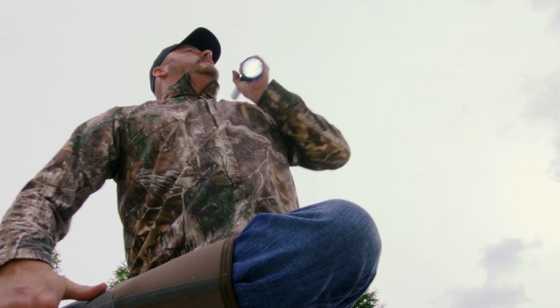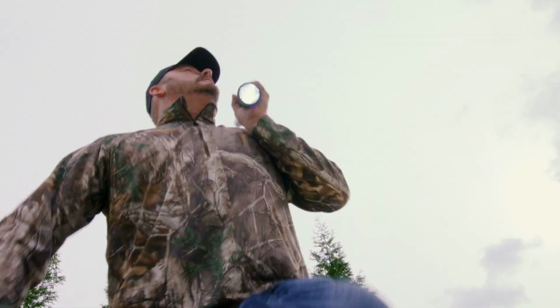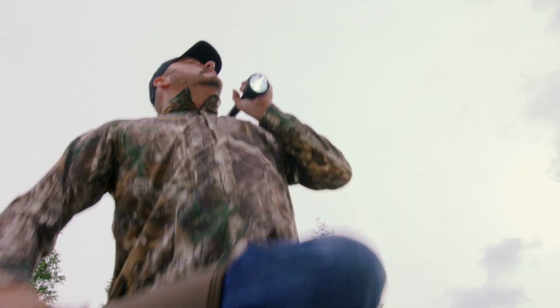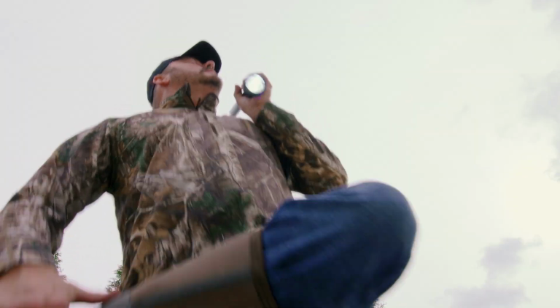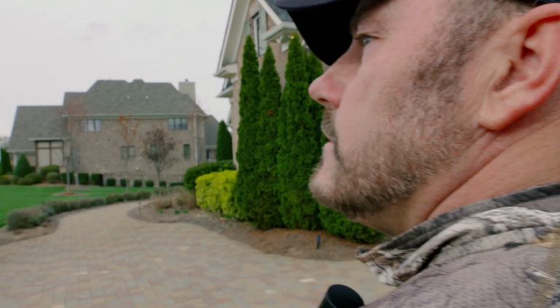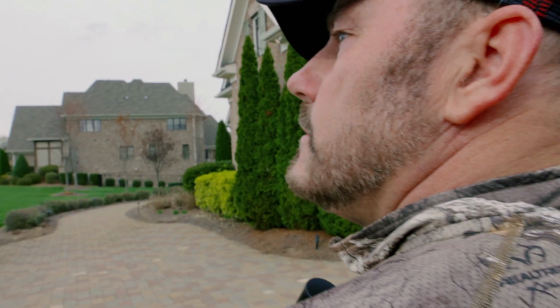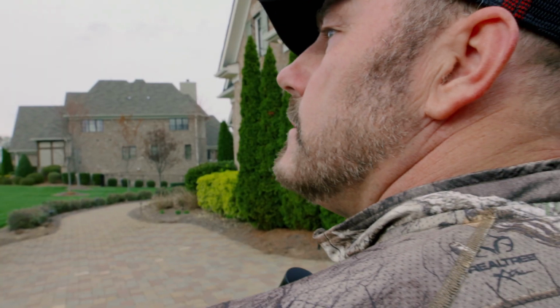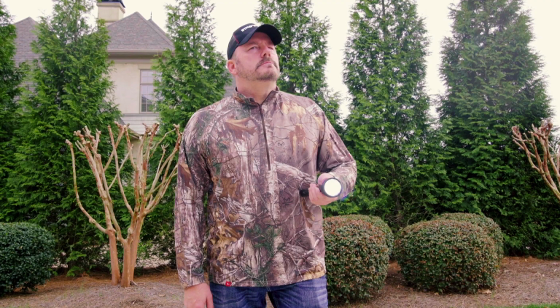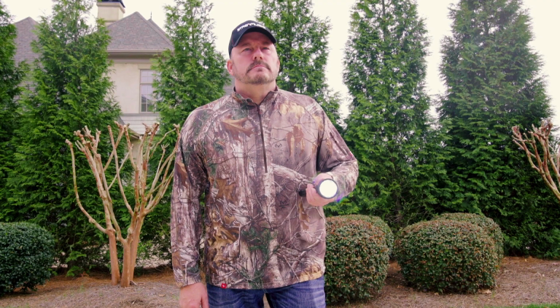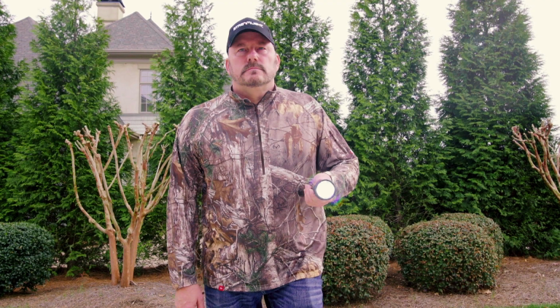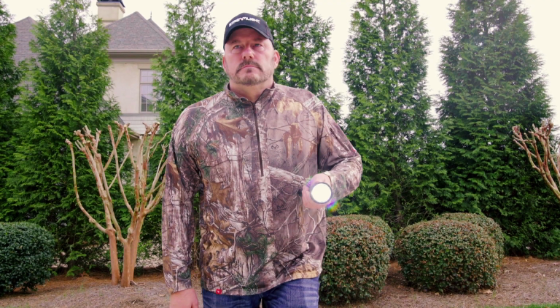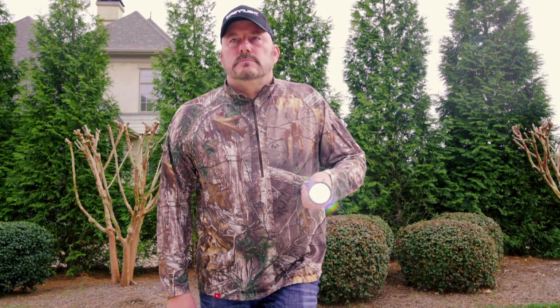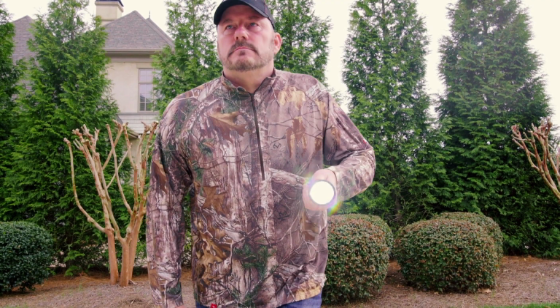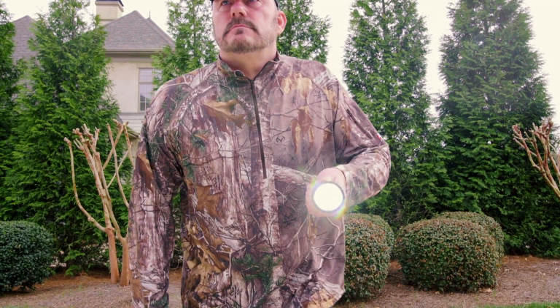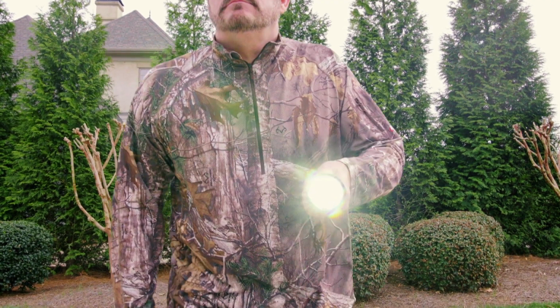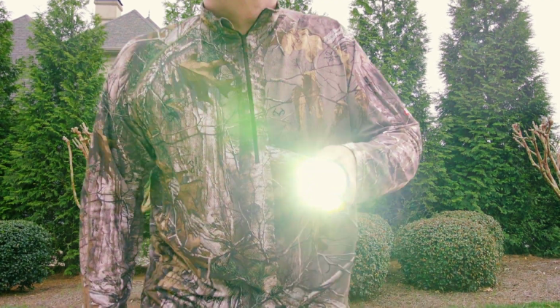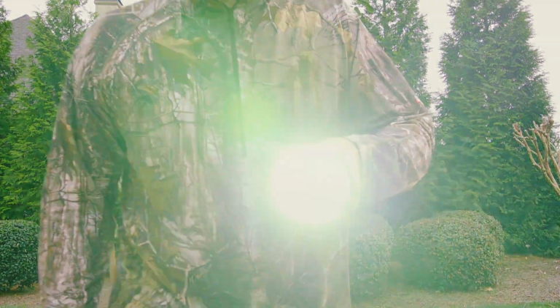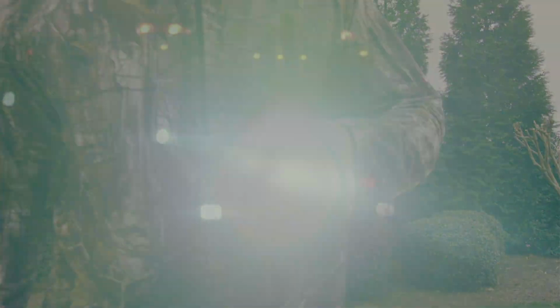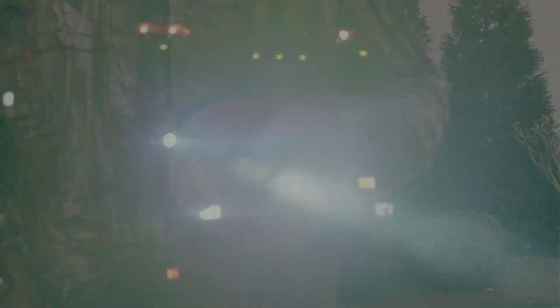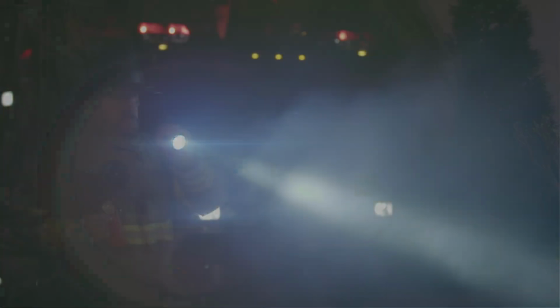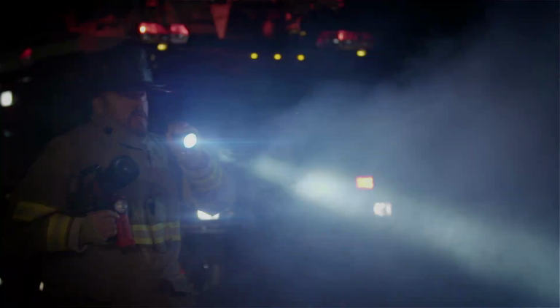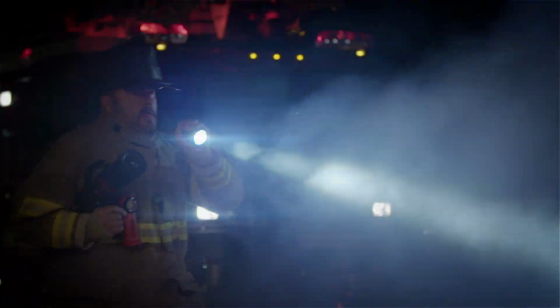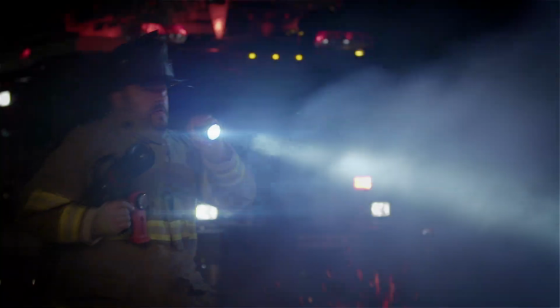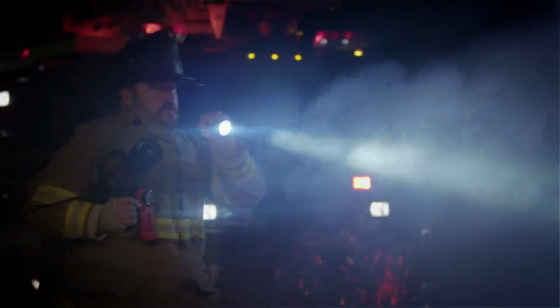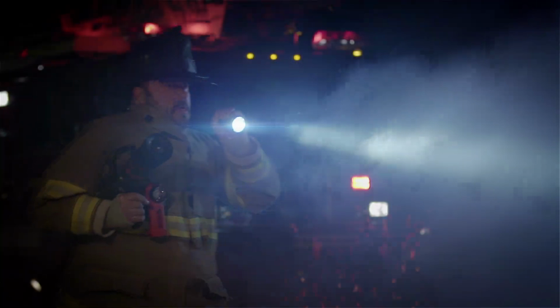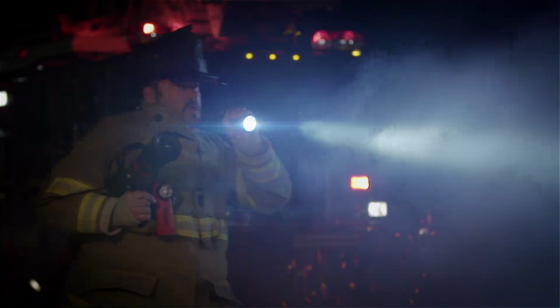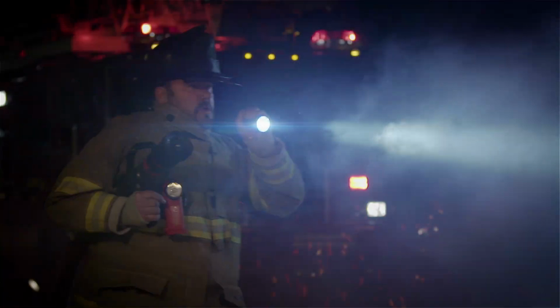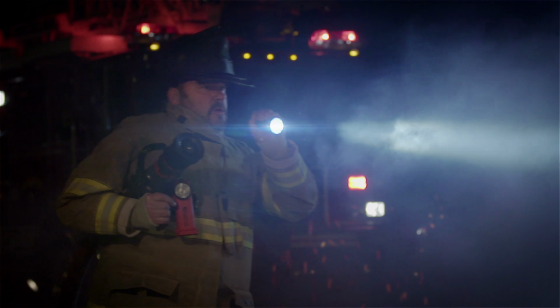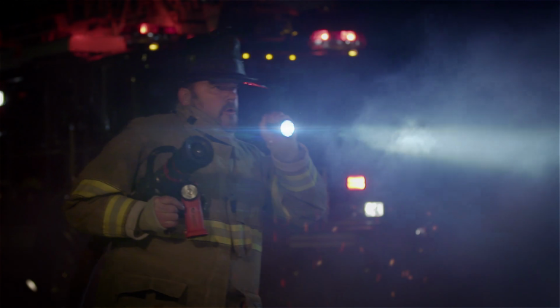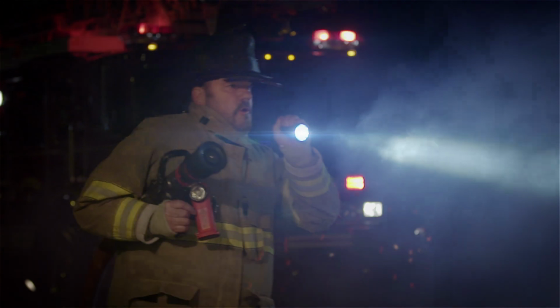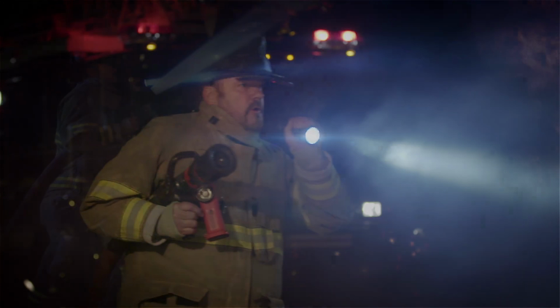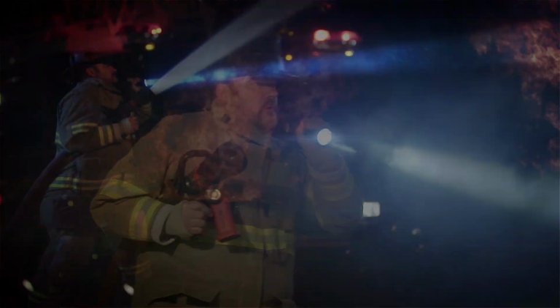Streamlight makes the right light for every task, like the super bright rechargeable Ultra Stinger with a far-reaching beam.